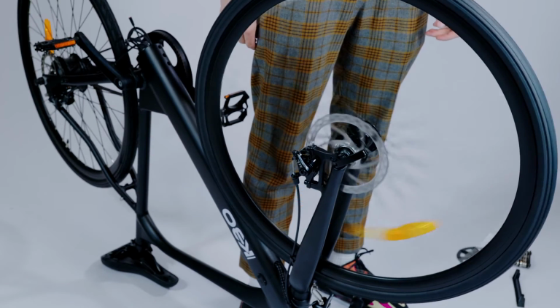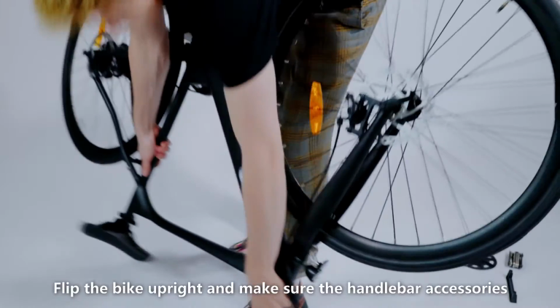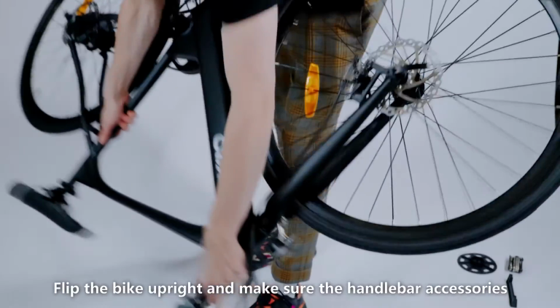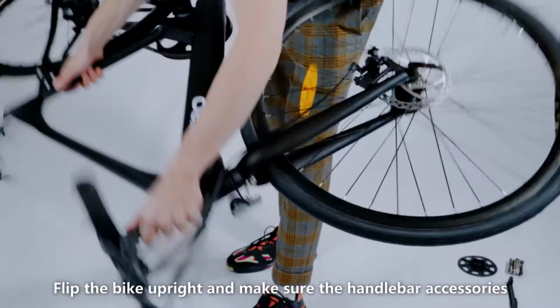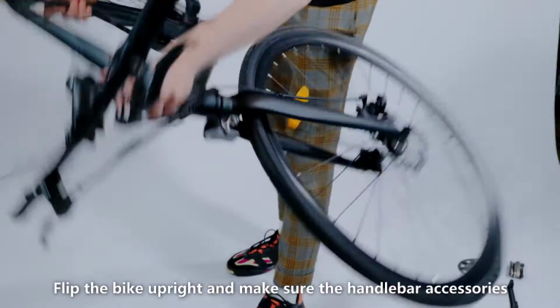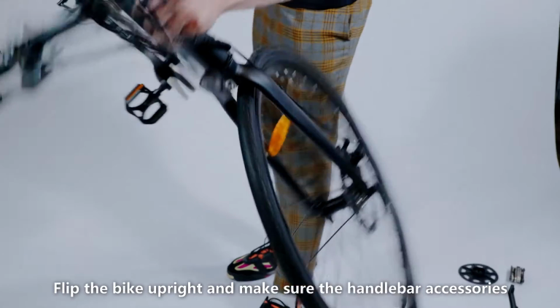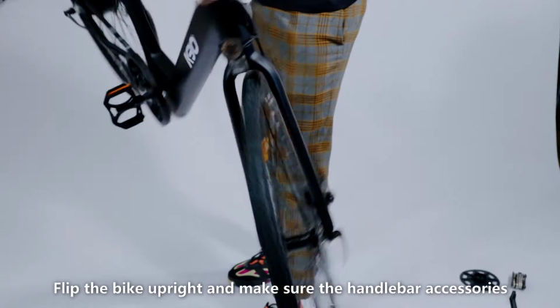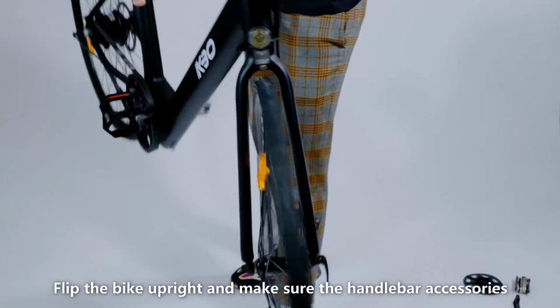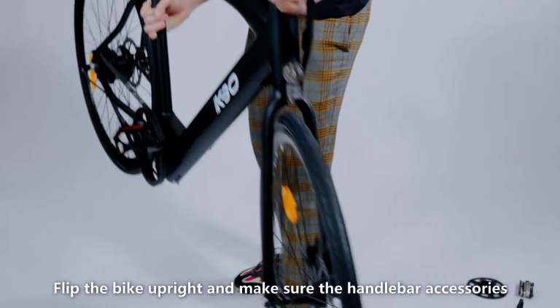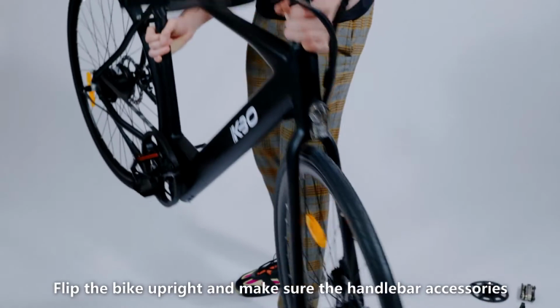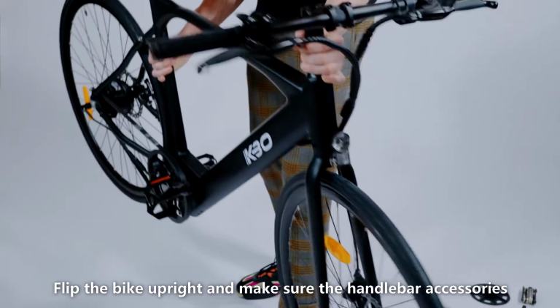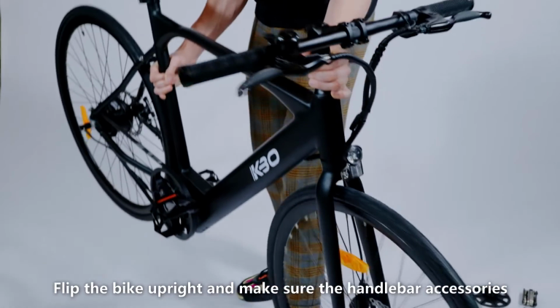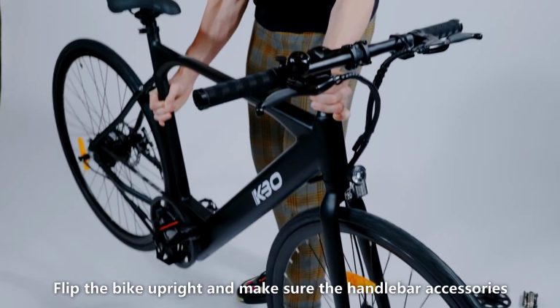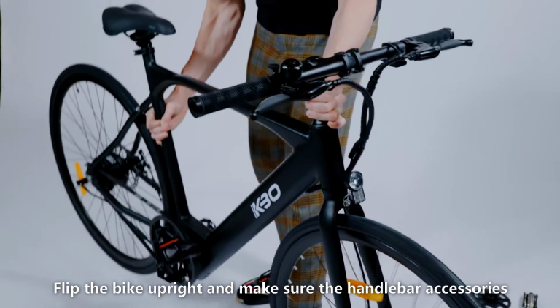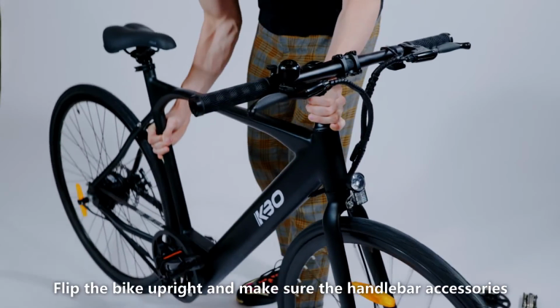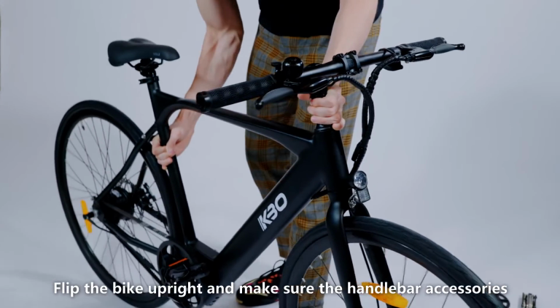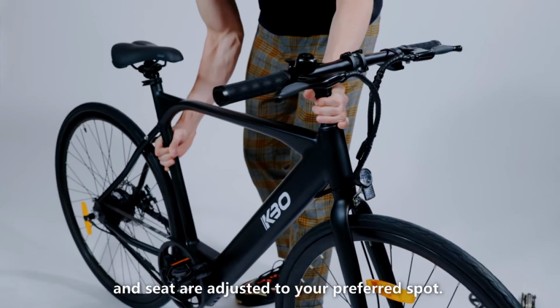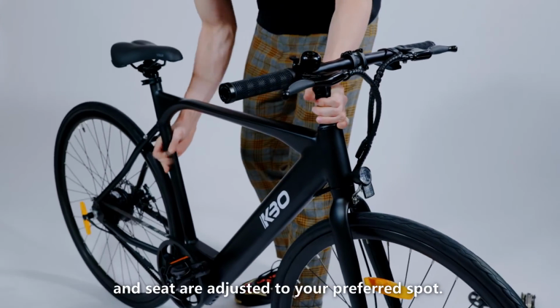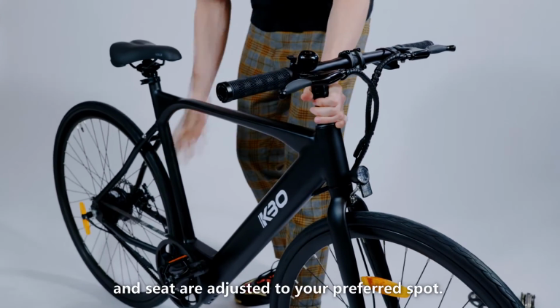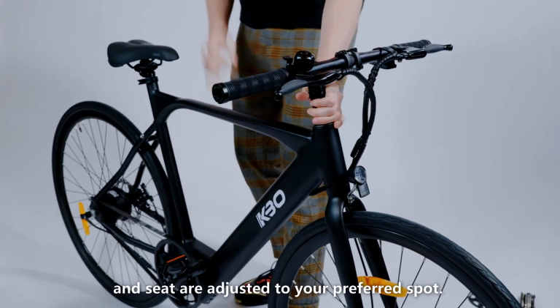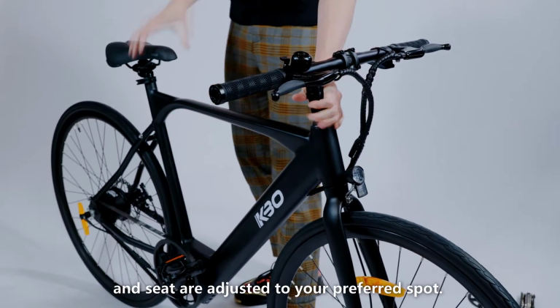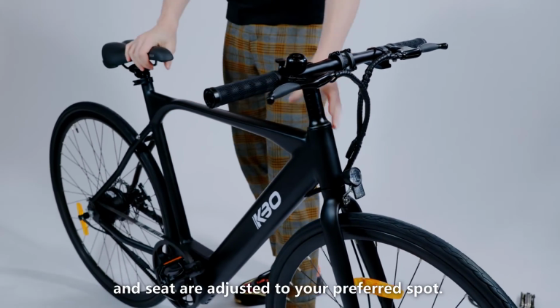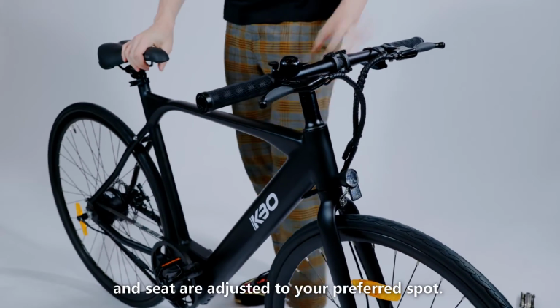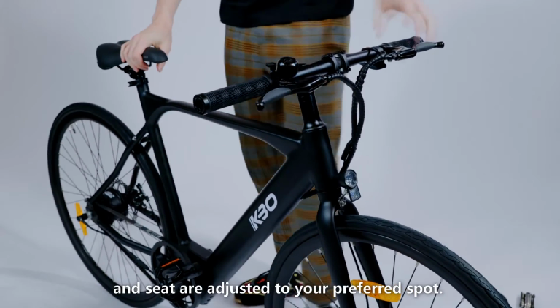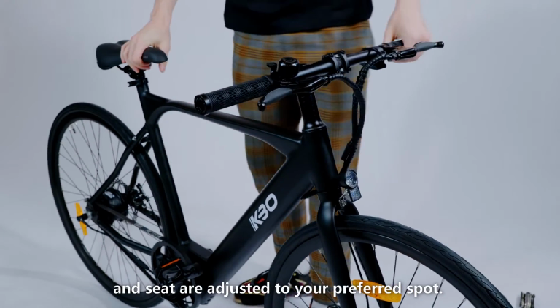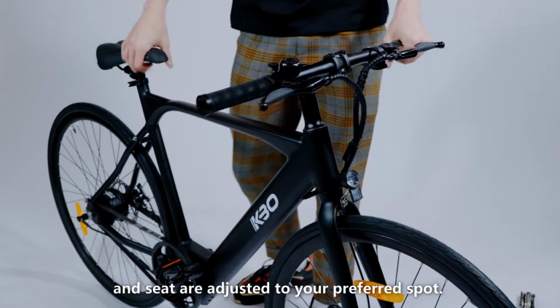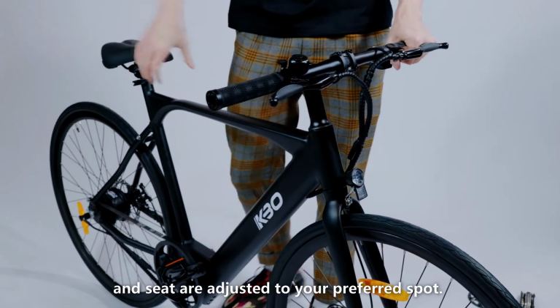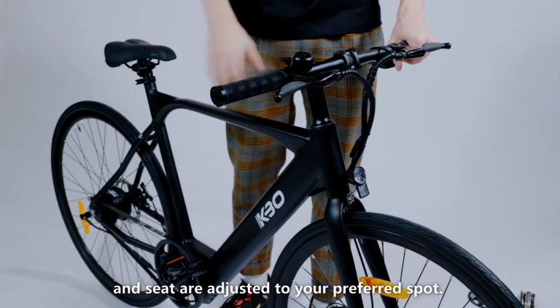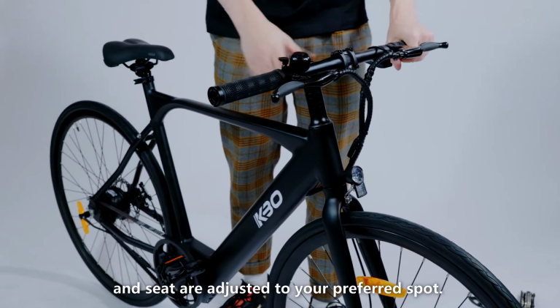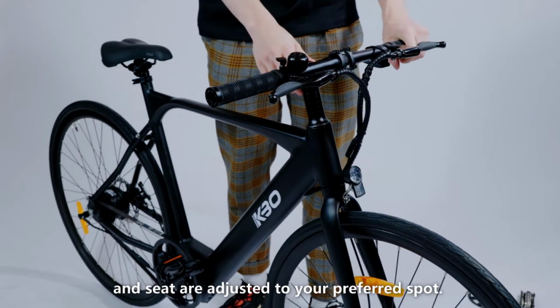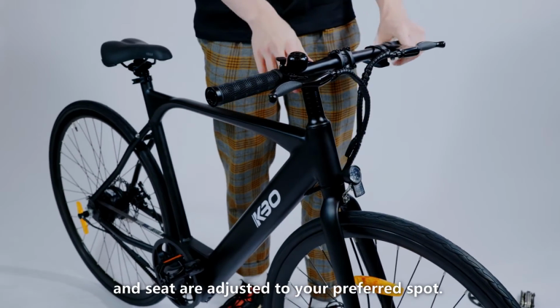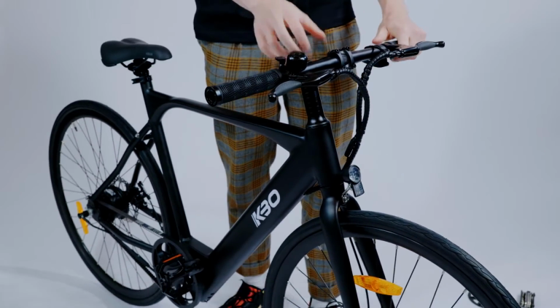Flip the bike upright and make sure the handlebar accessories and seat are adjusted to your preferred position.